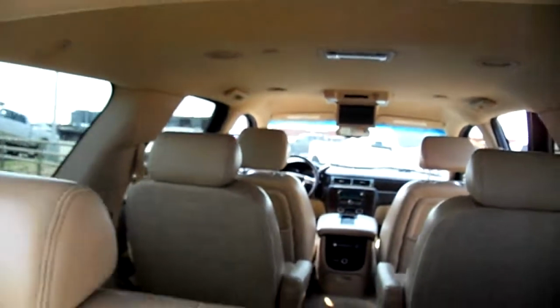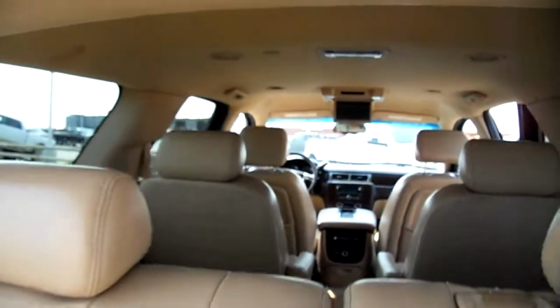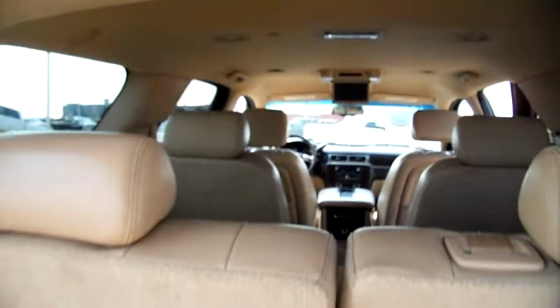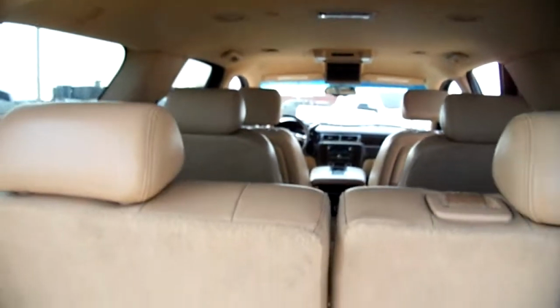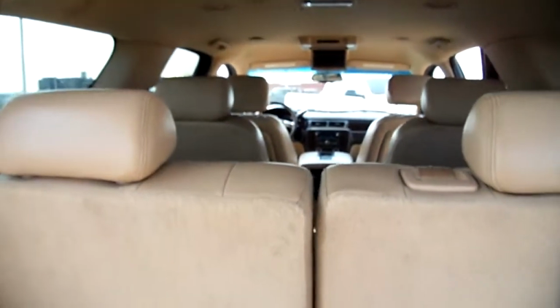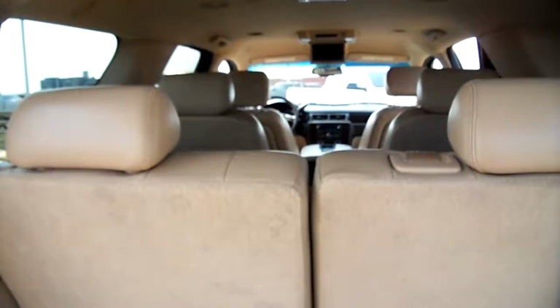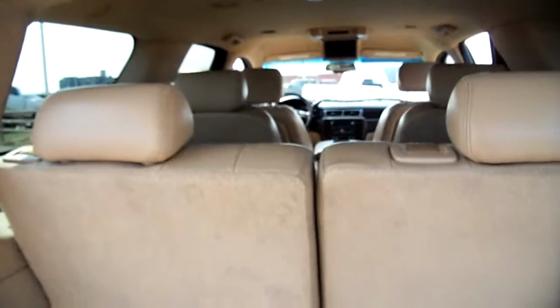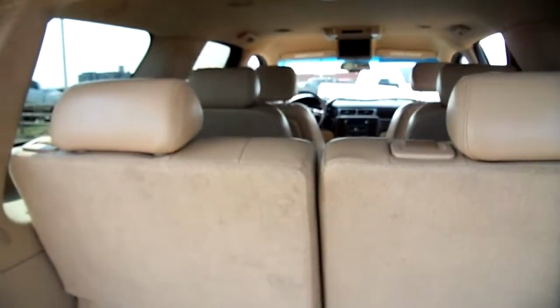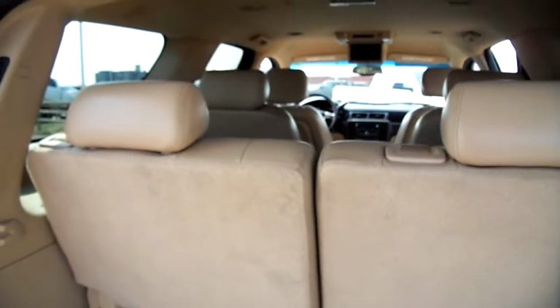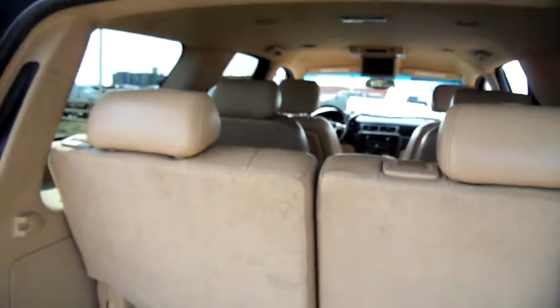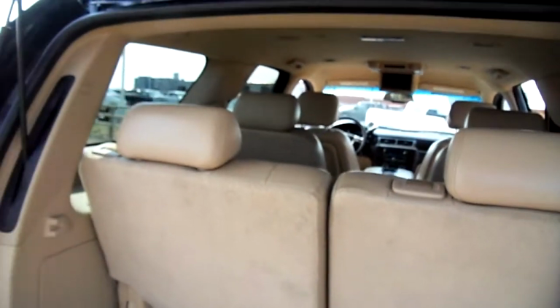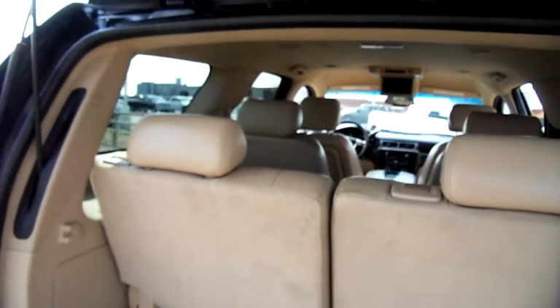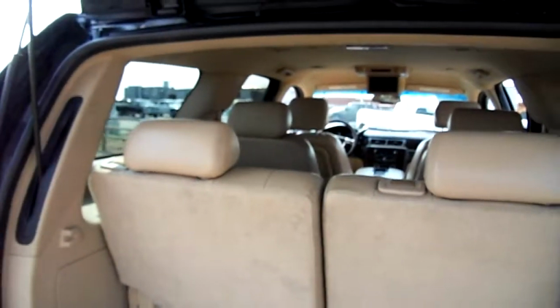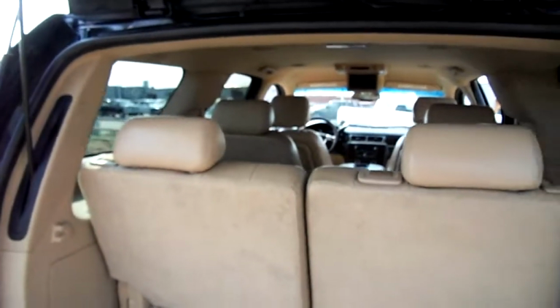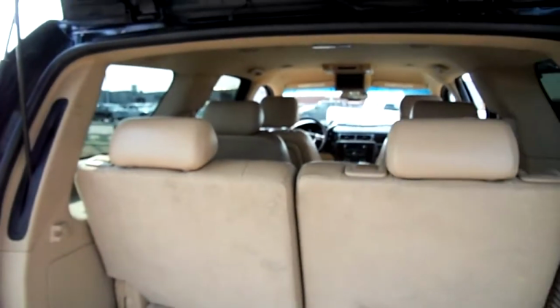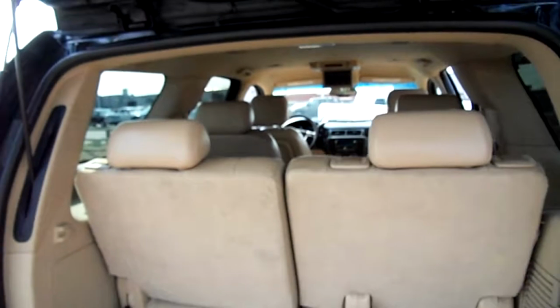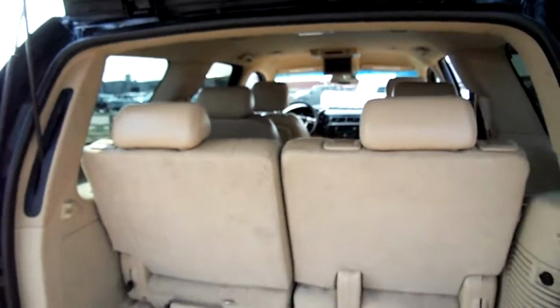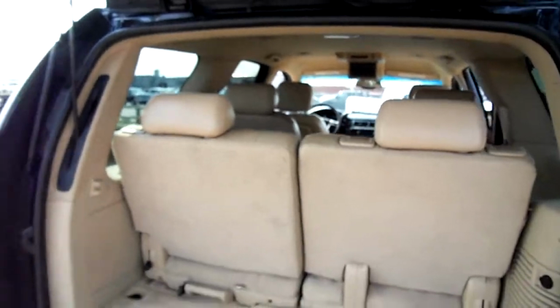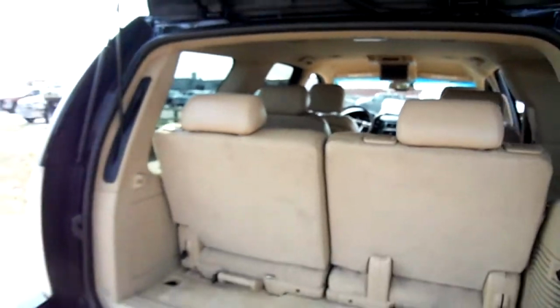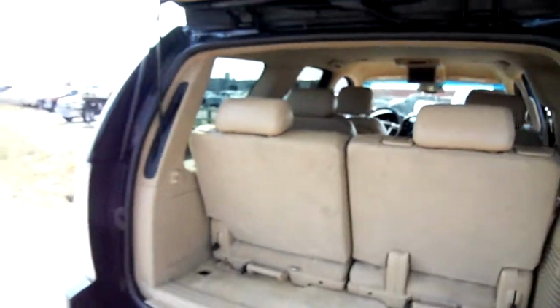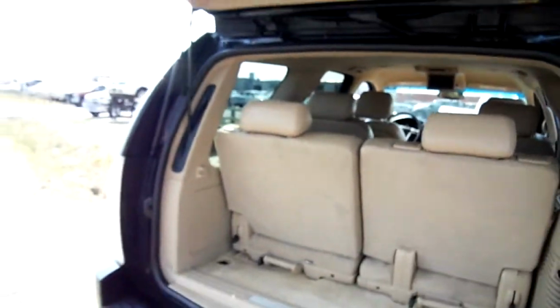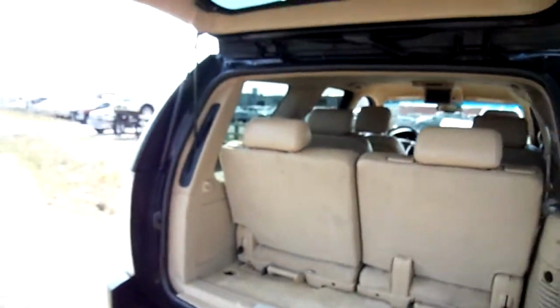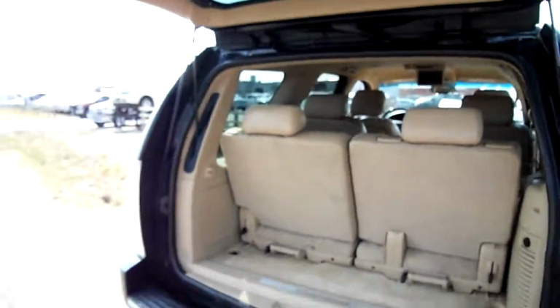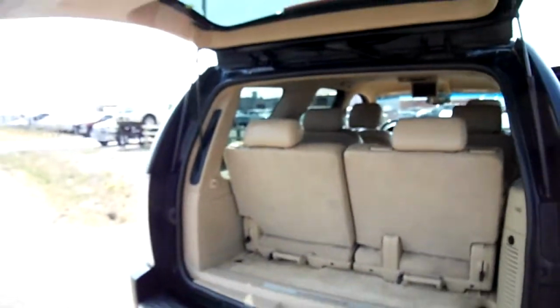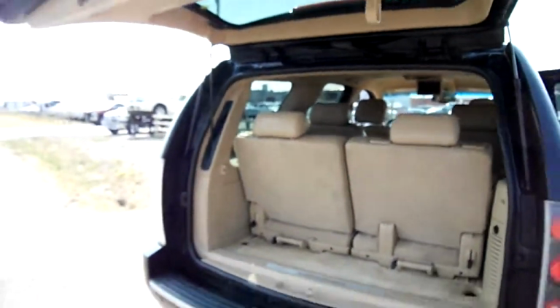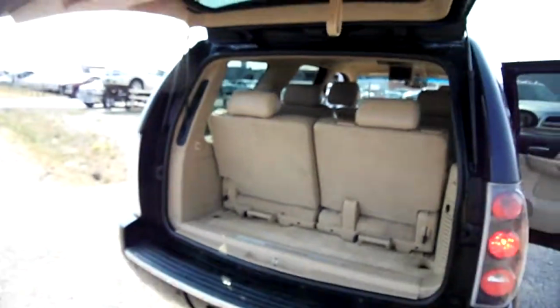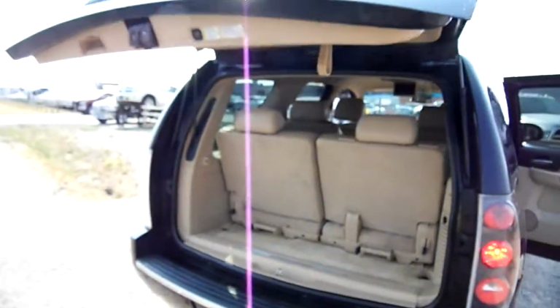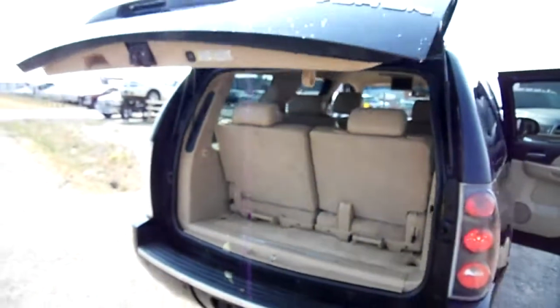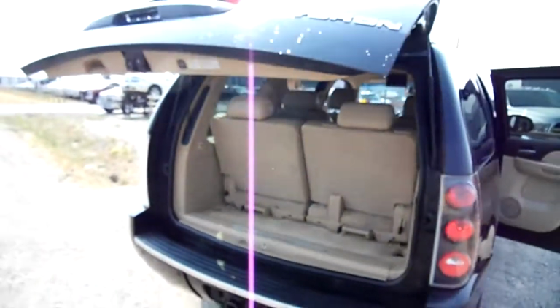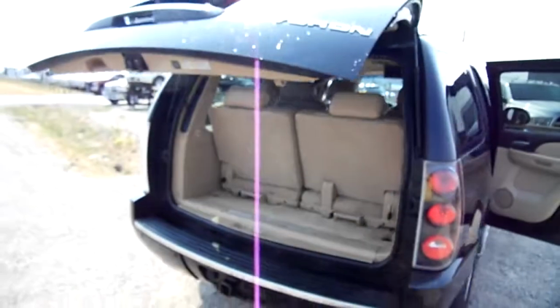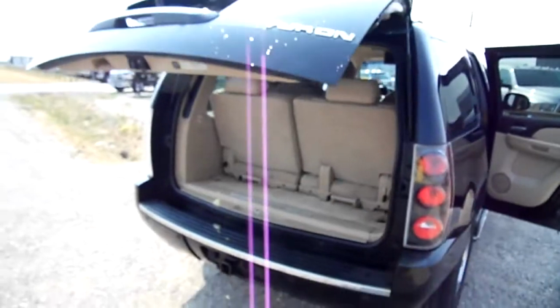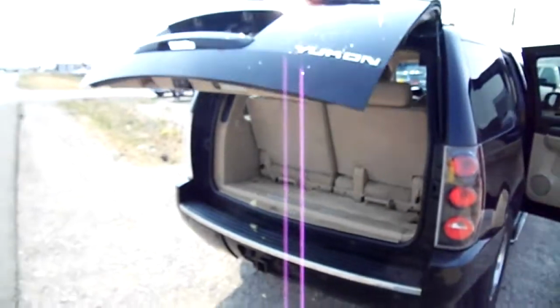Having fun, Nick? Got to have some fun in this job. Power lift gate — check it out.